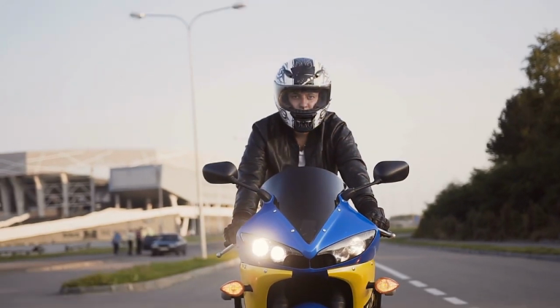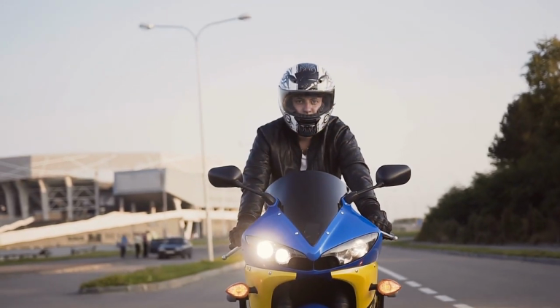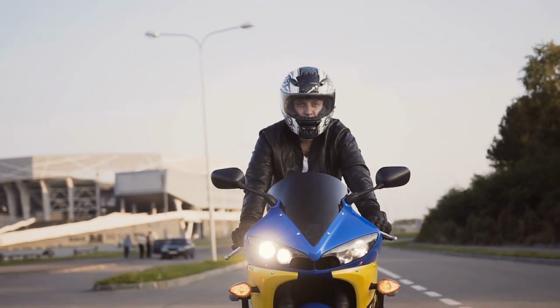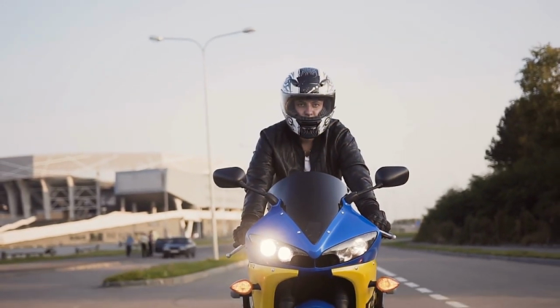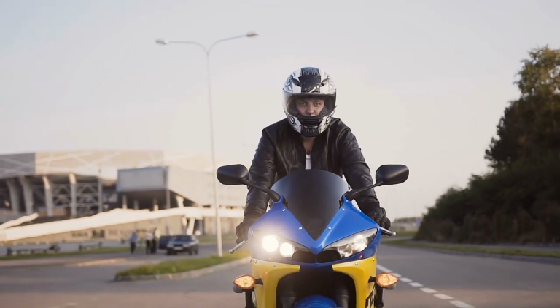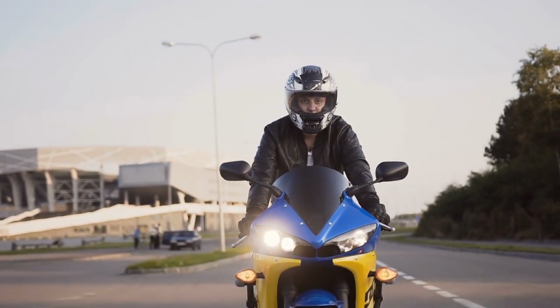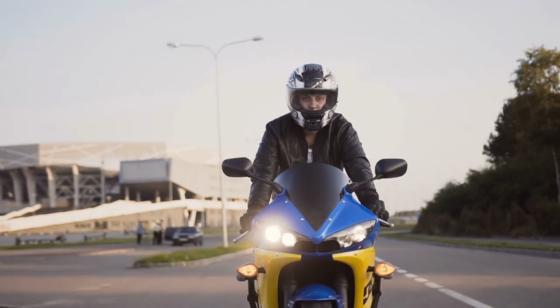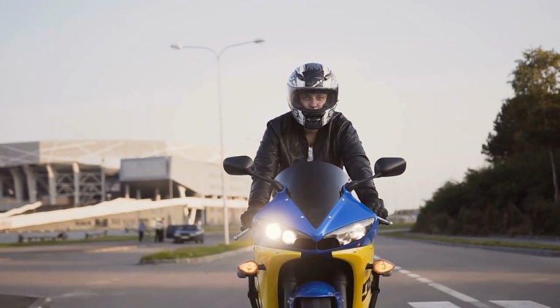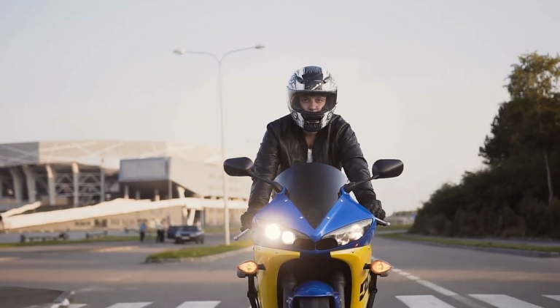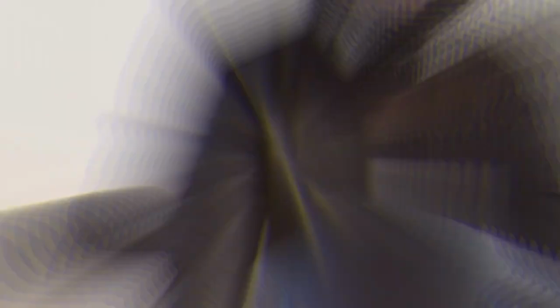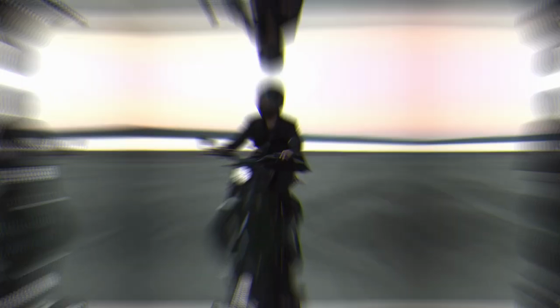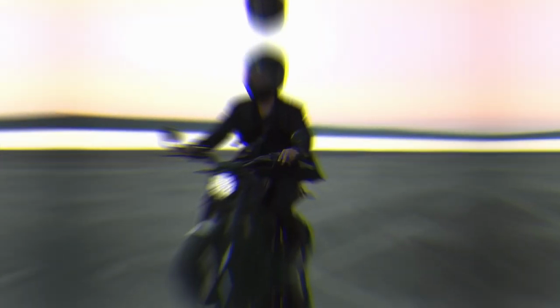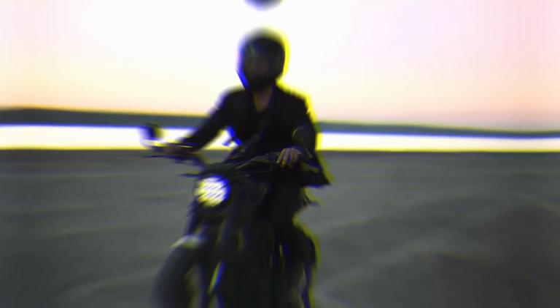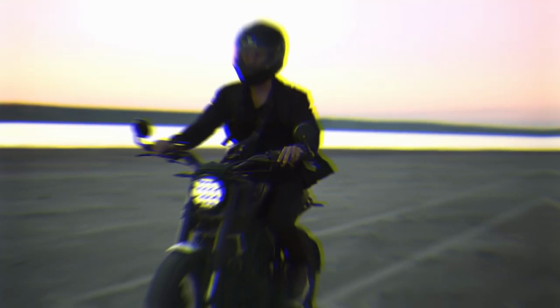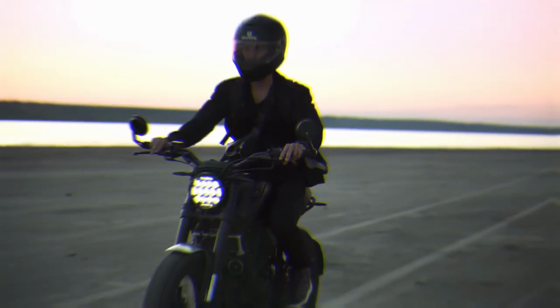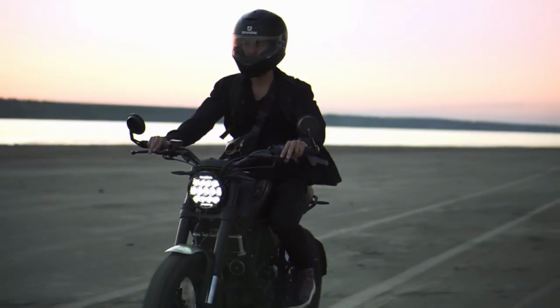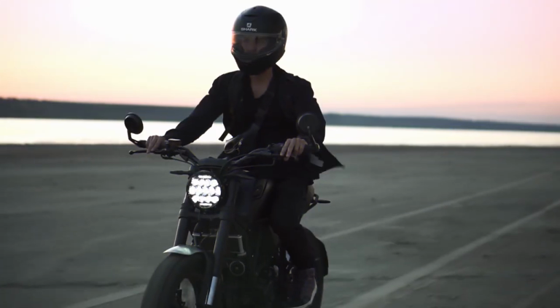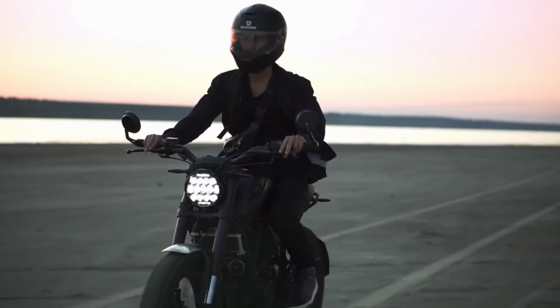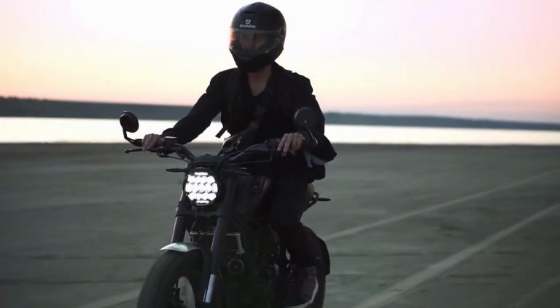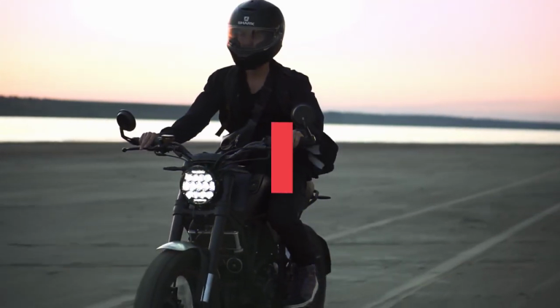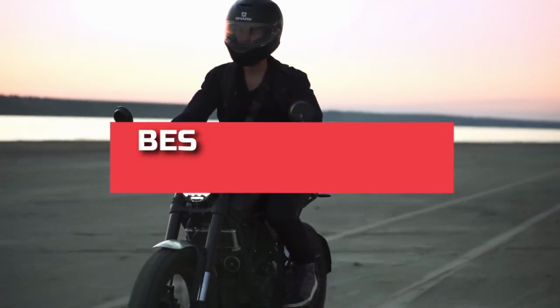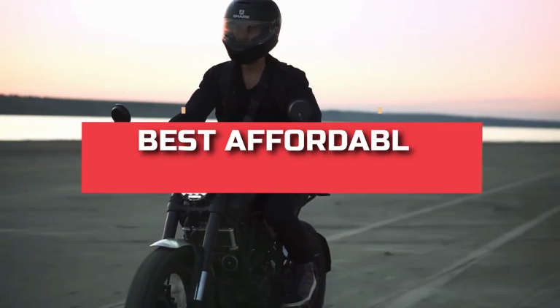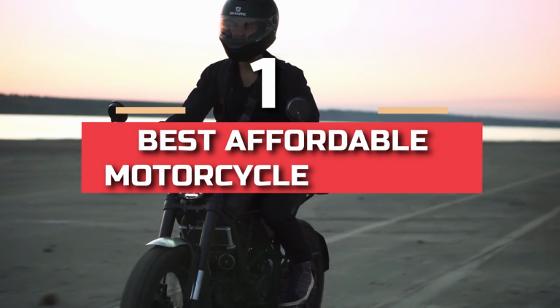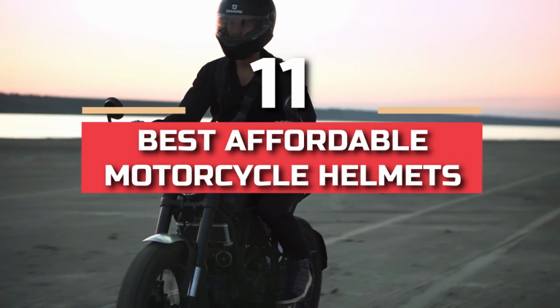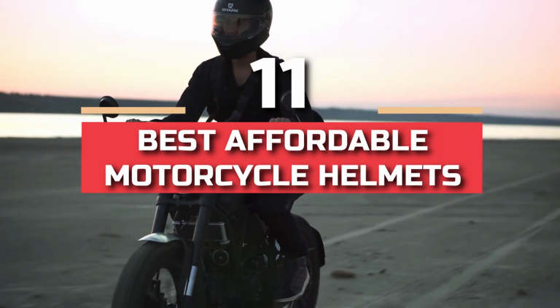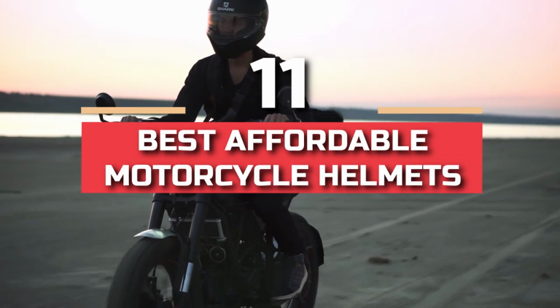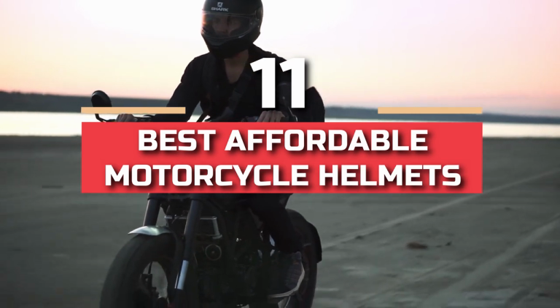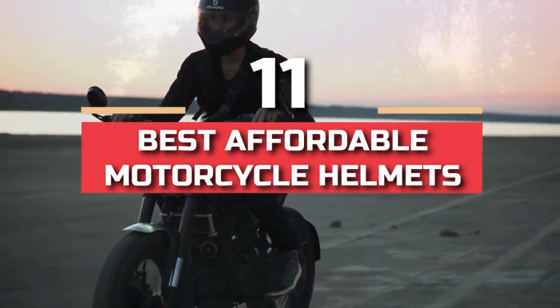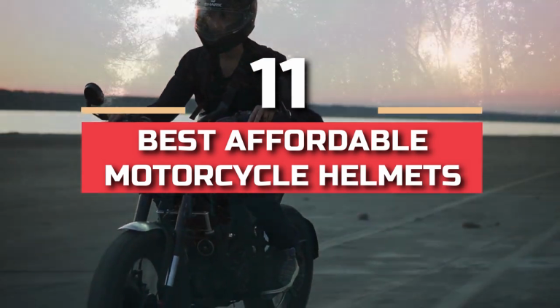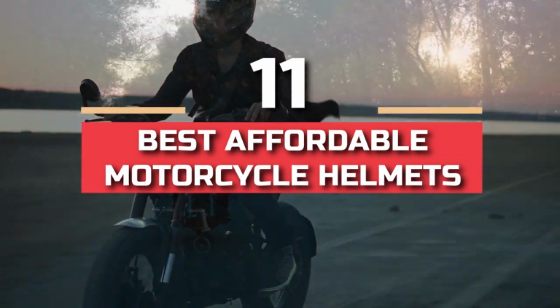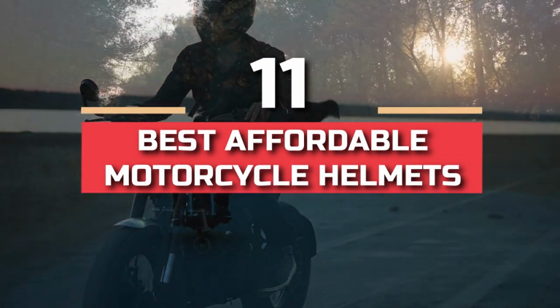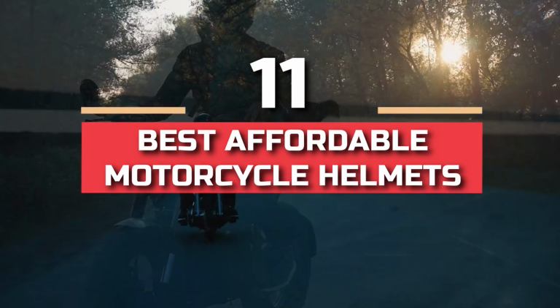Welcome to our Tech Collective. Today we bring you another topic: 11 best affordable motorcycle helmets.